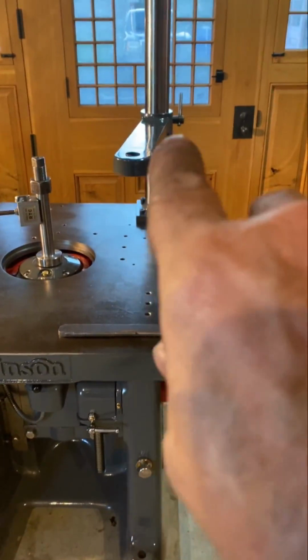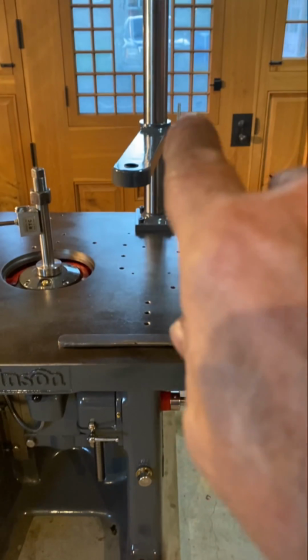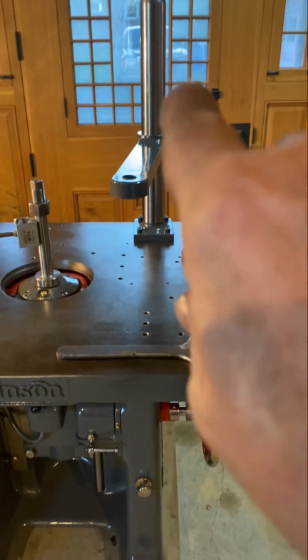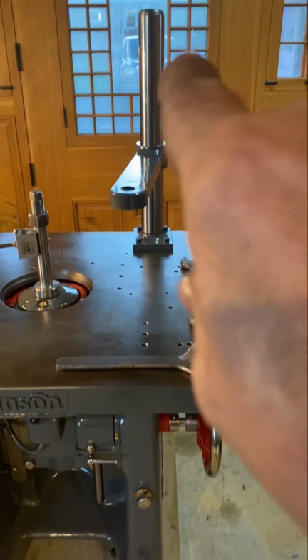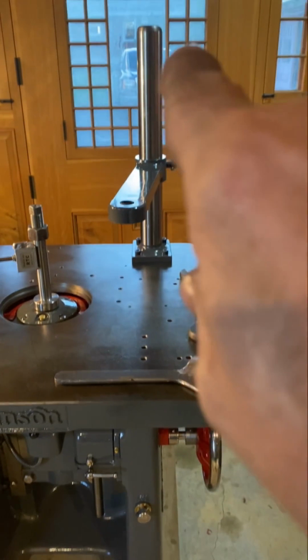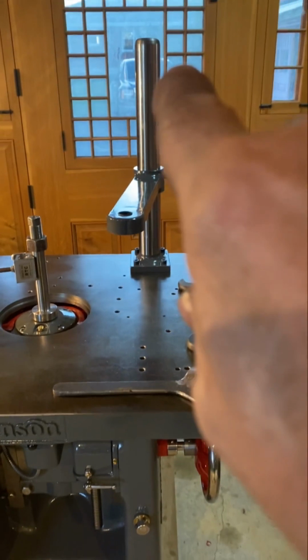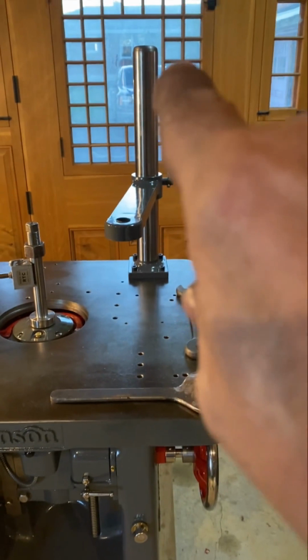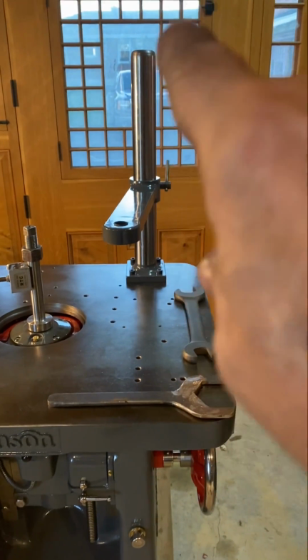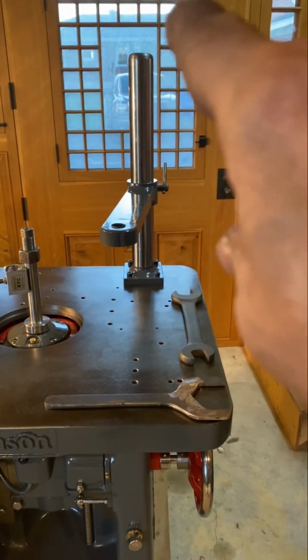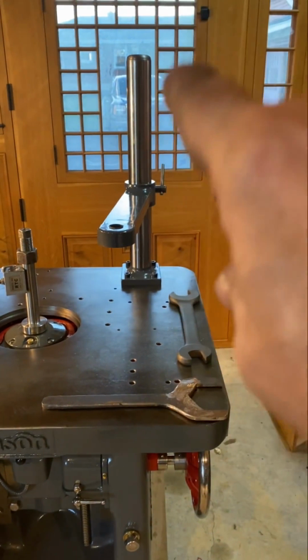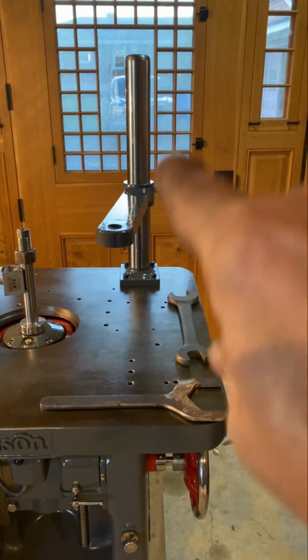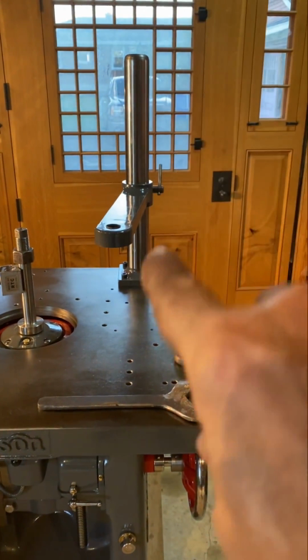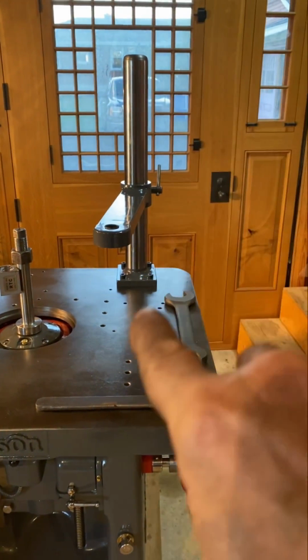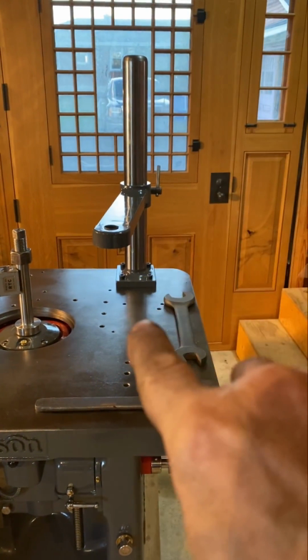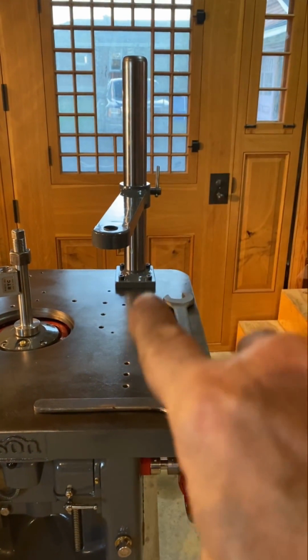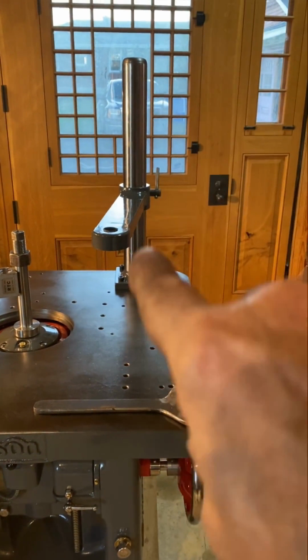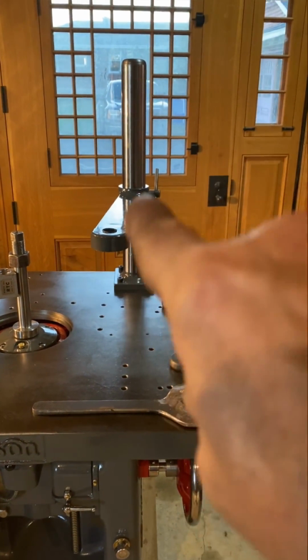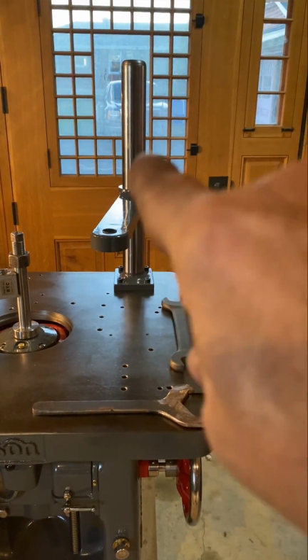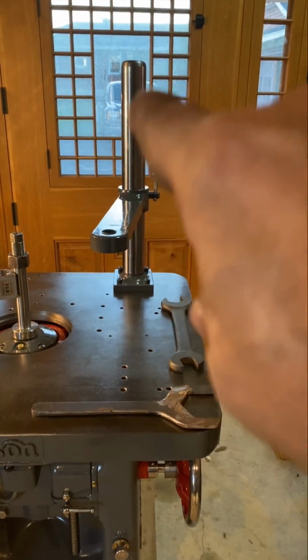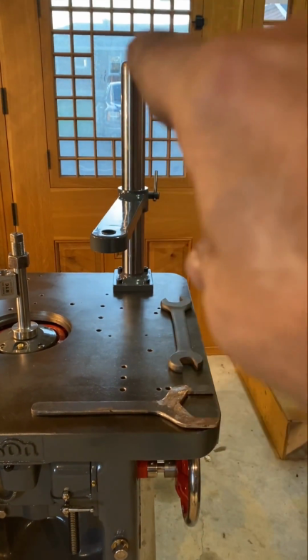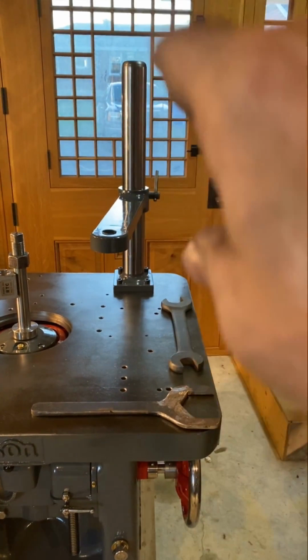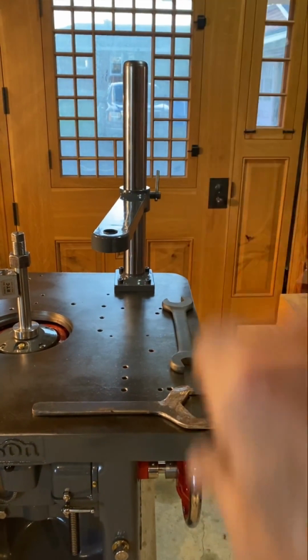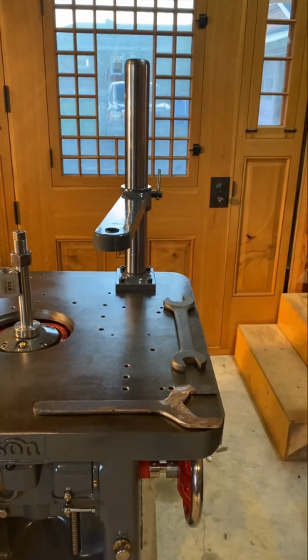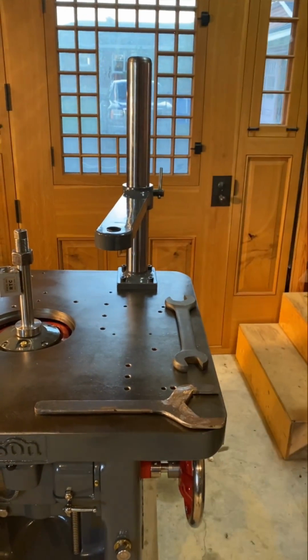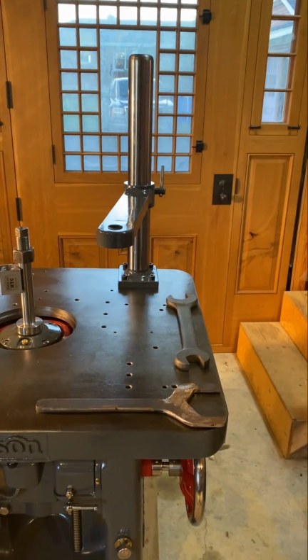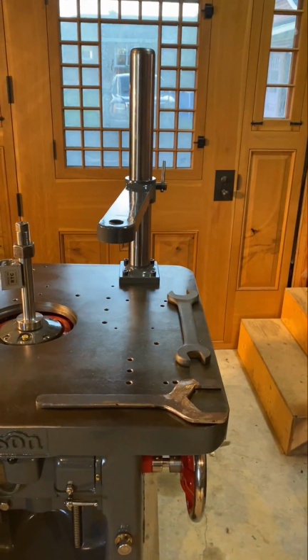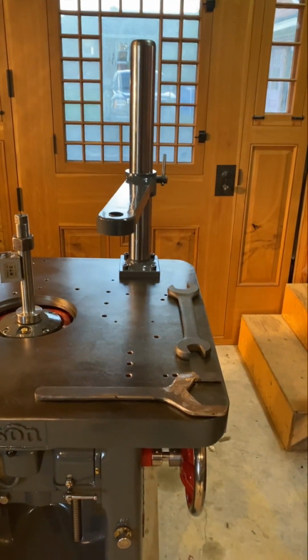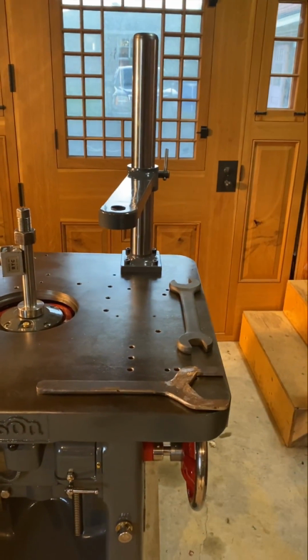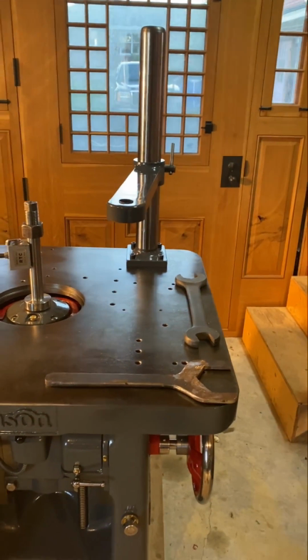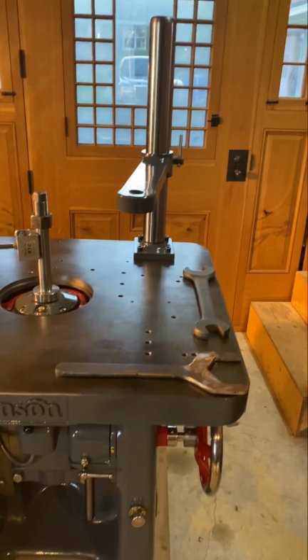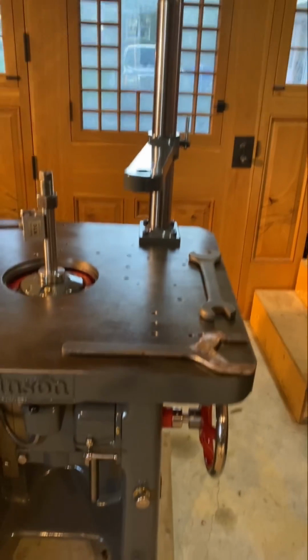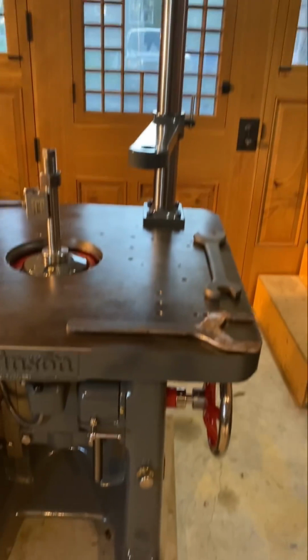Now I can start setting up the bearing supports. Look at how tall that is — isn't that something?